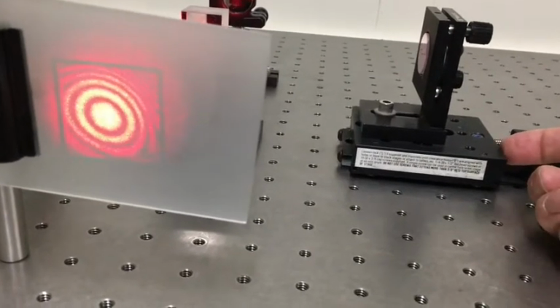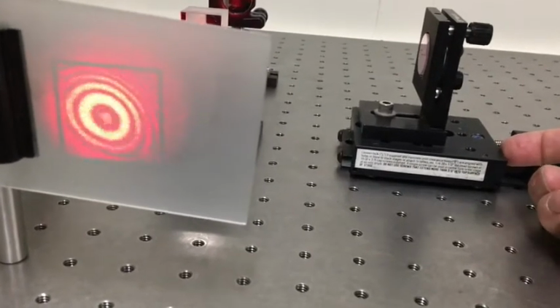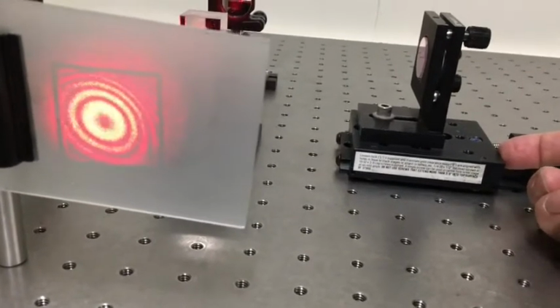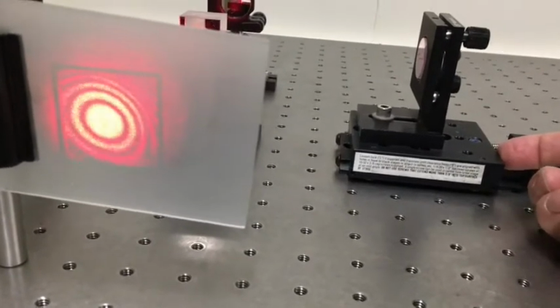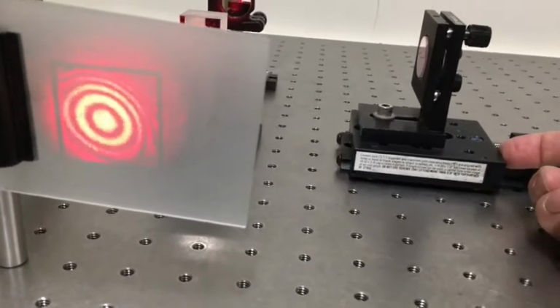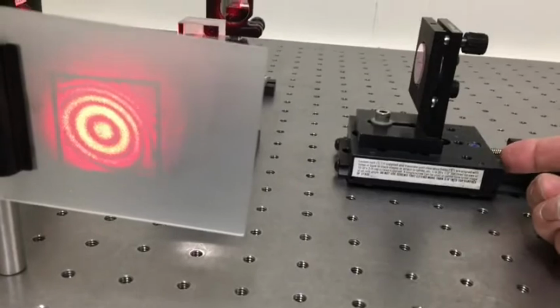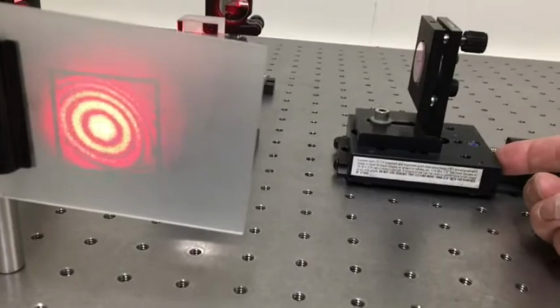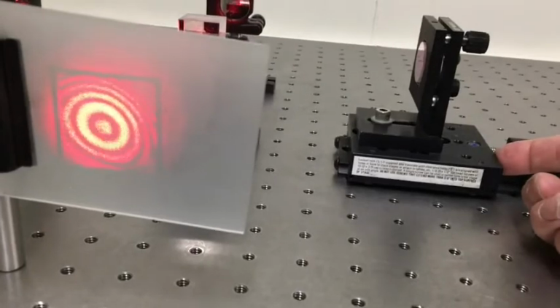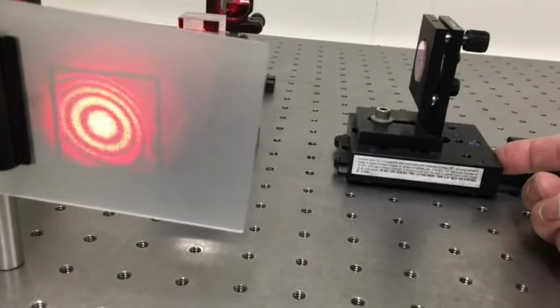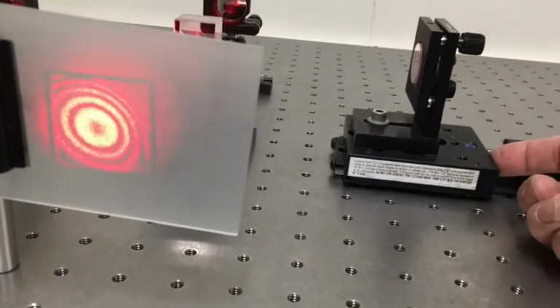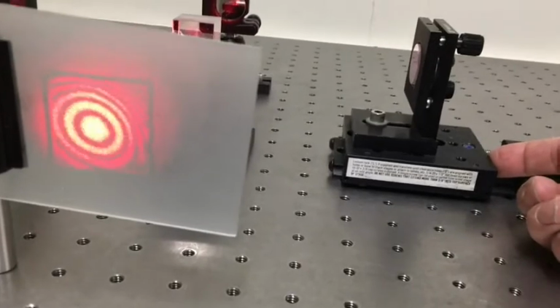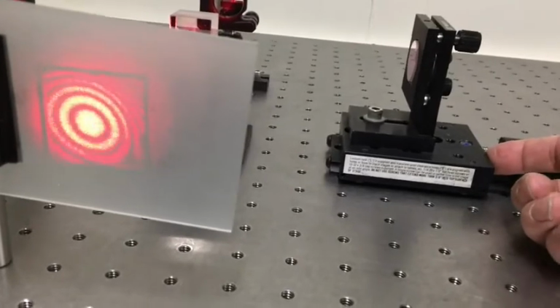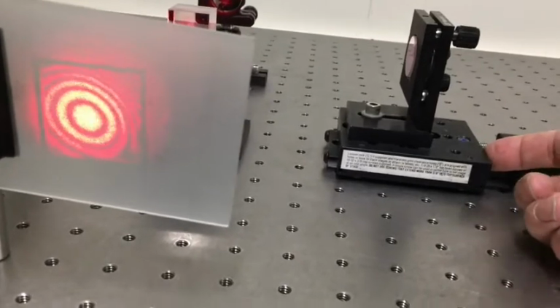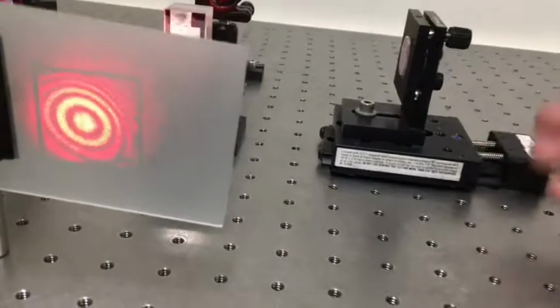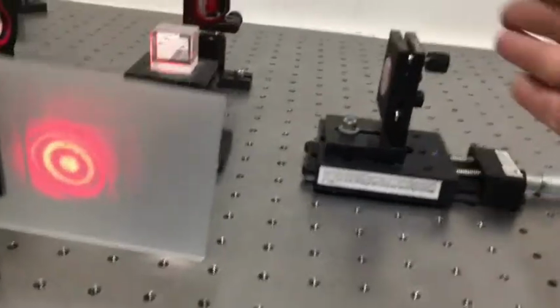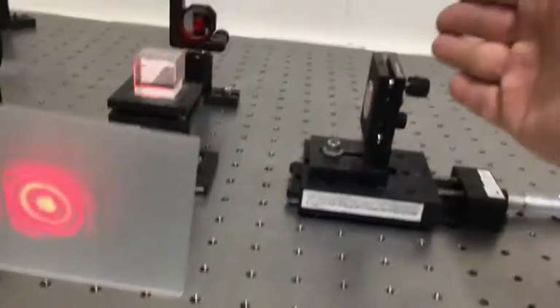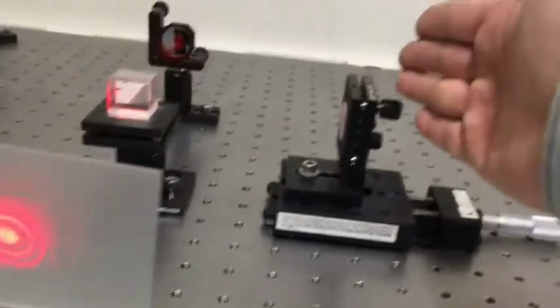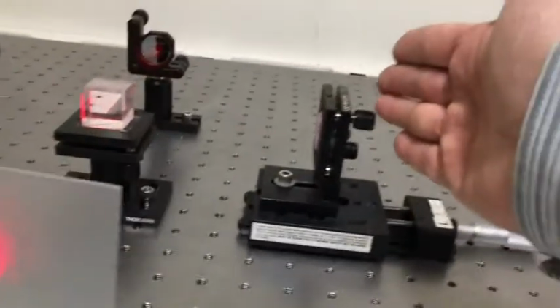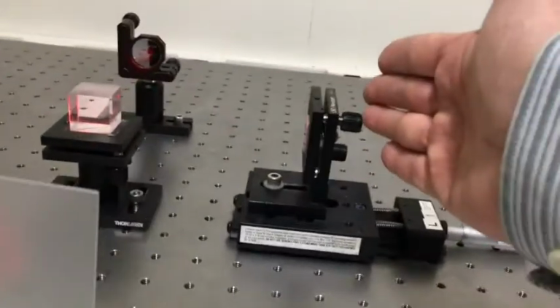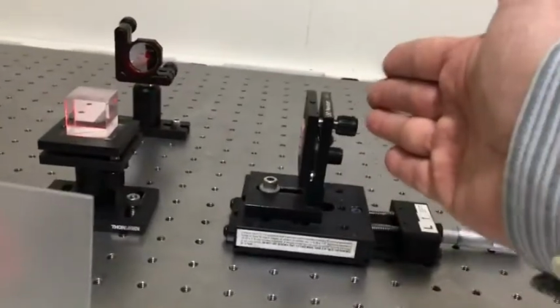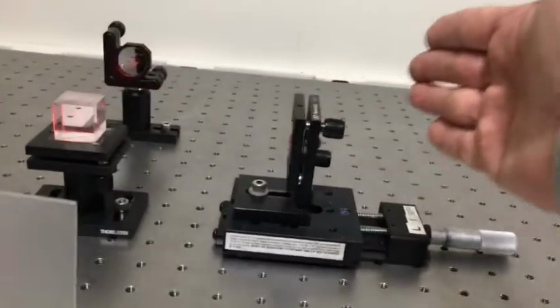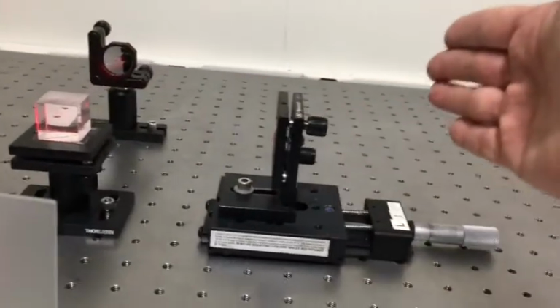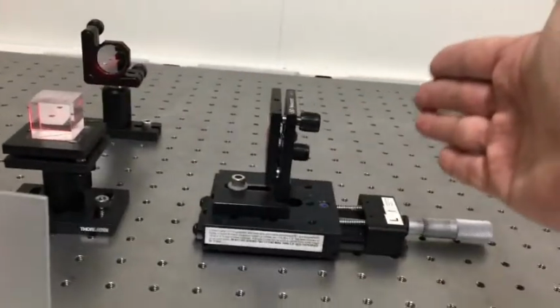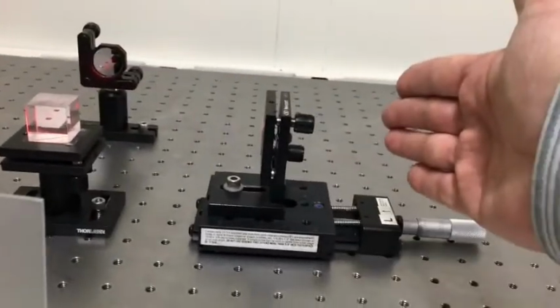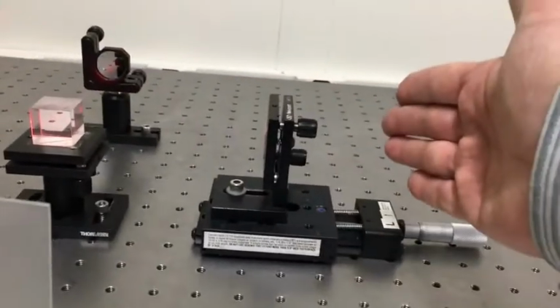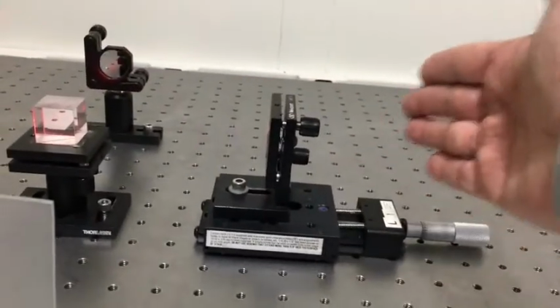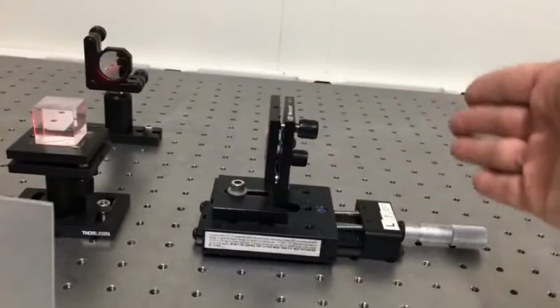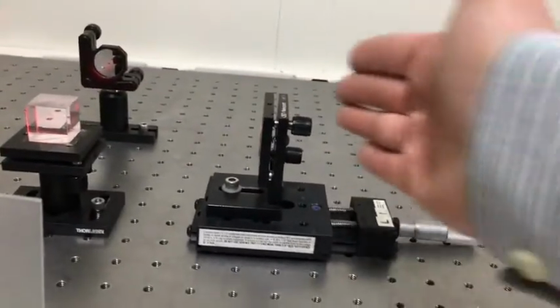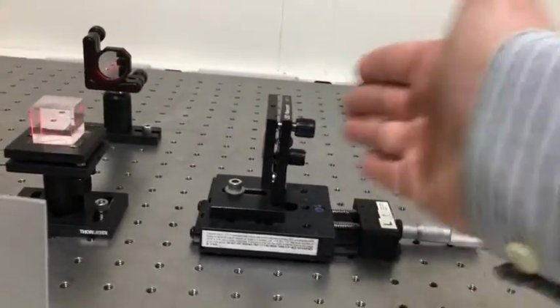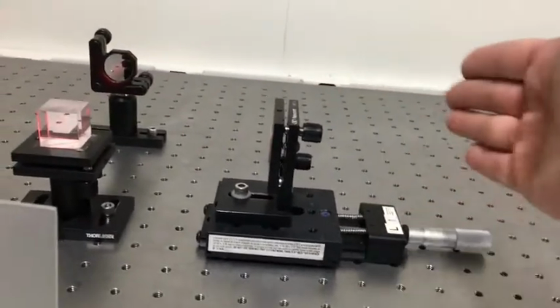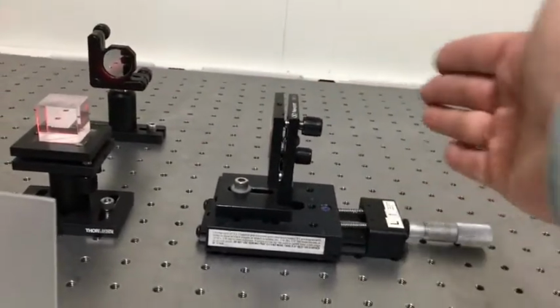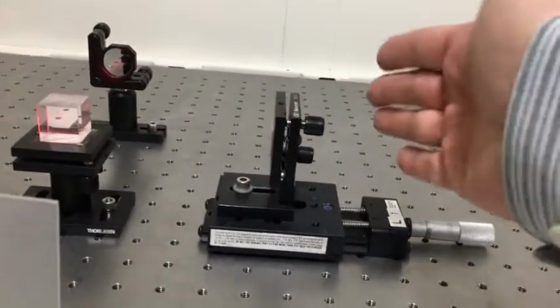So this is different behavior from what we saw when this mirror was on the other side of where the two arm lengths are the same length. There is a huge difference.